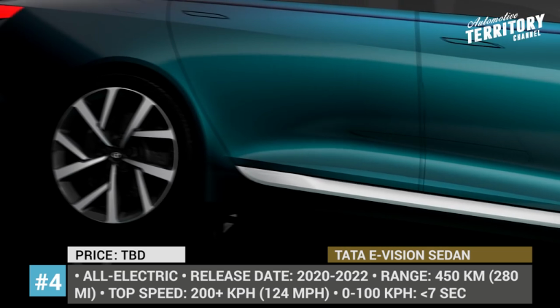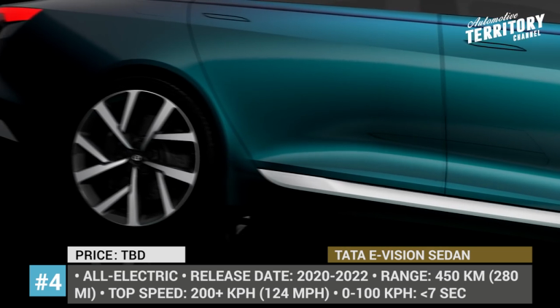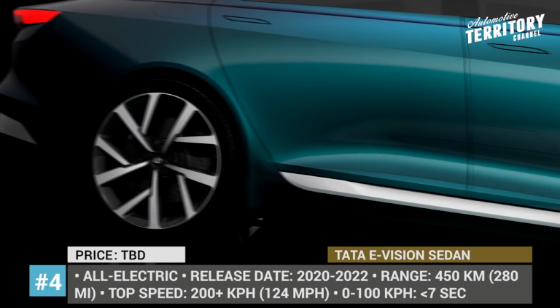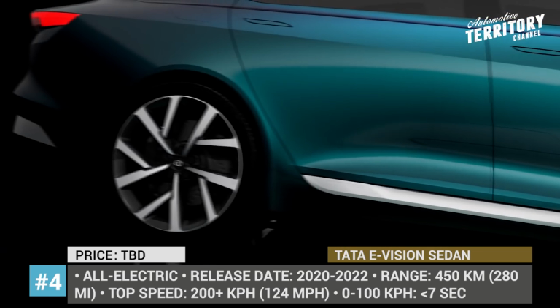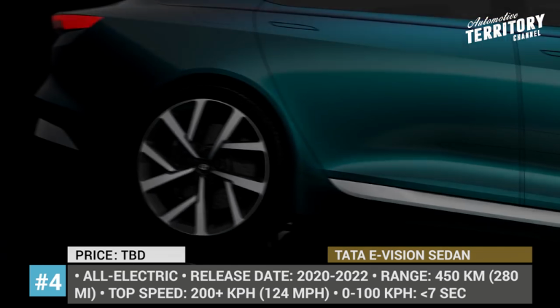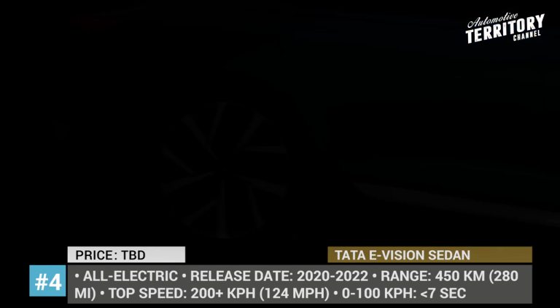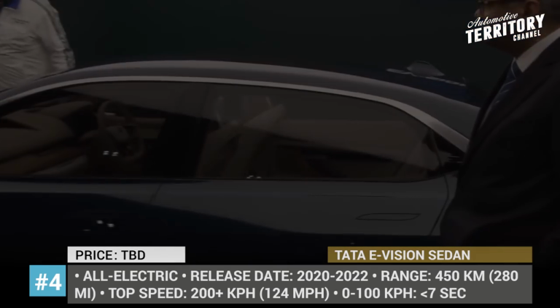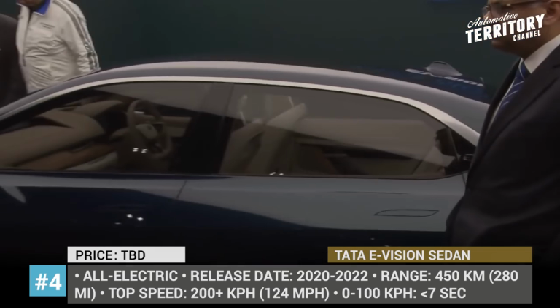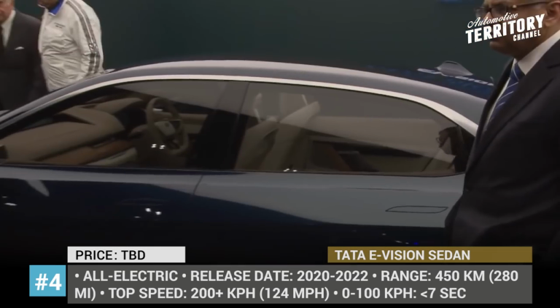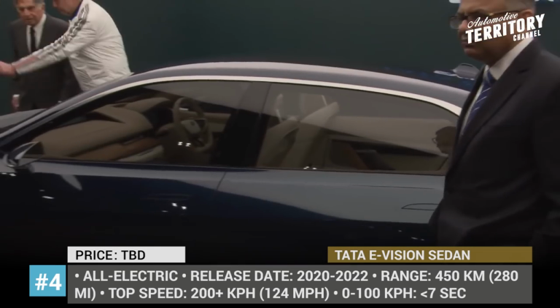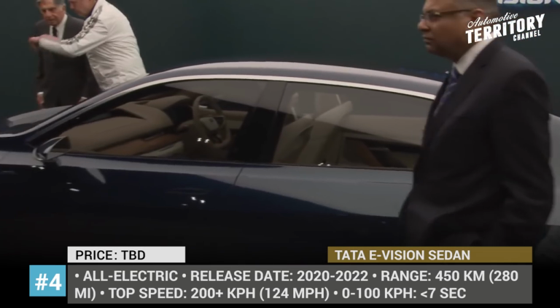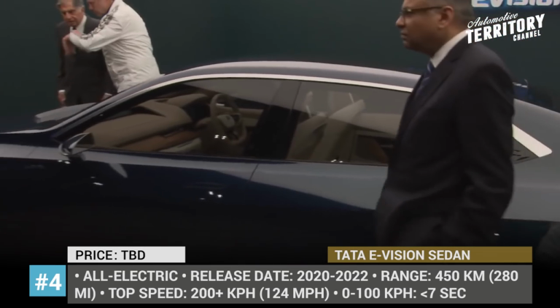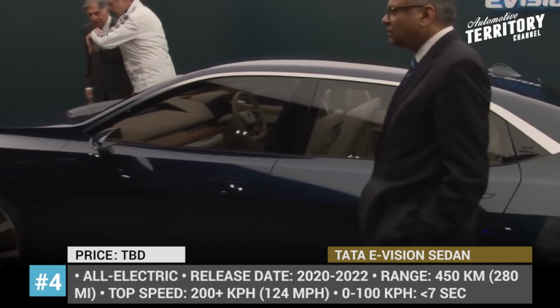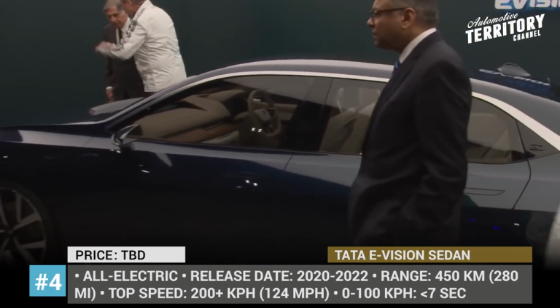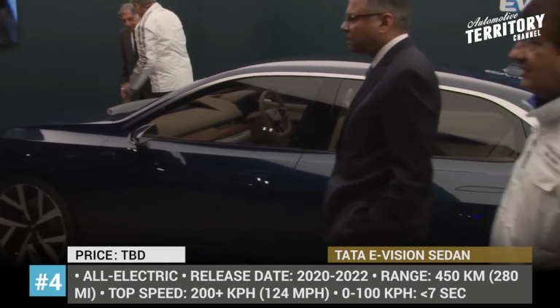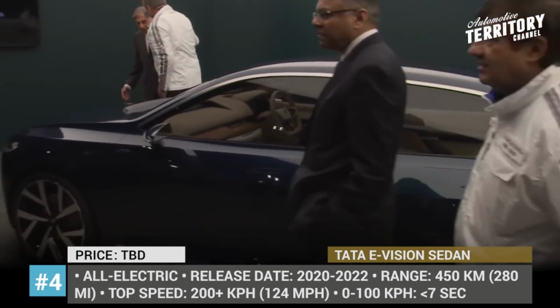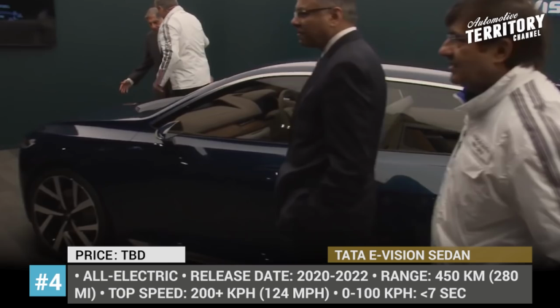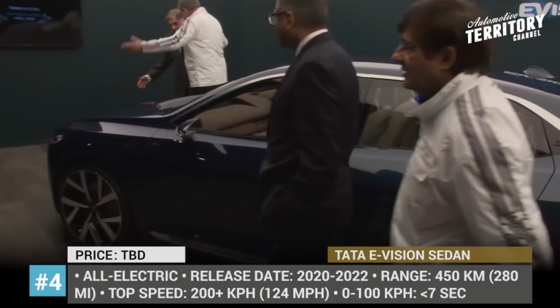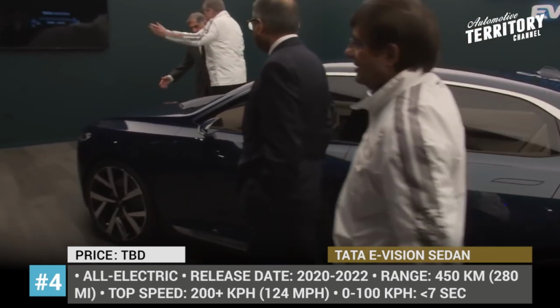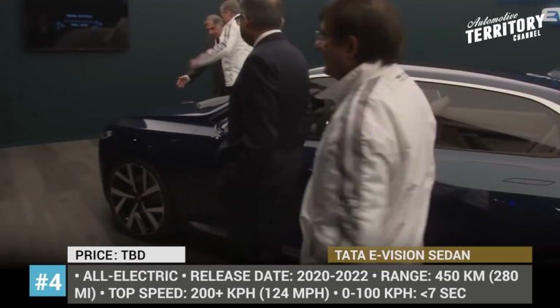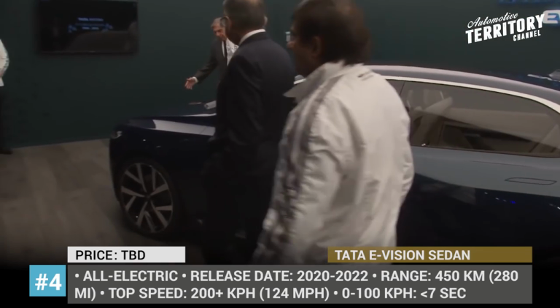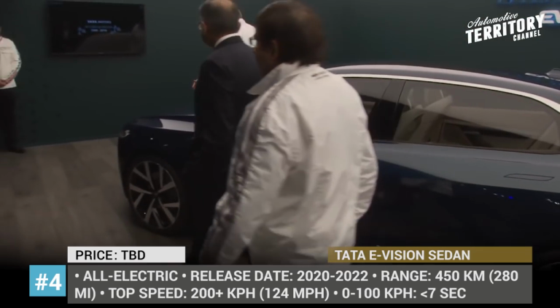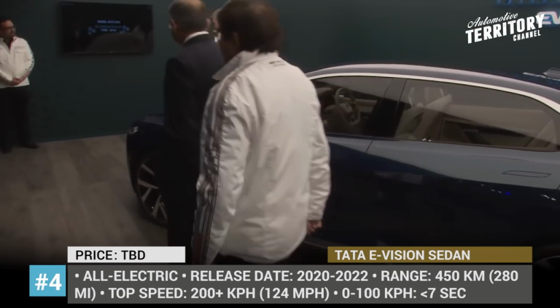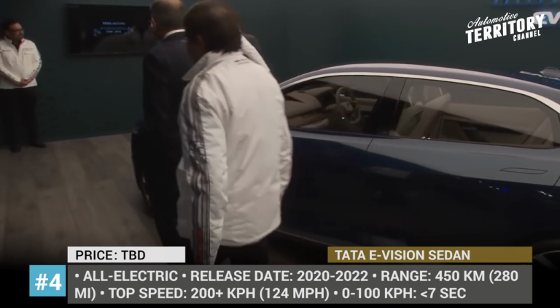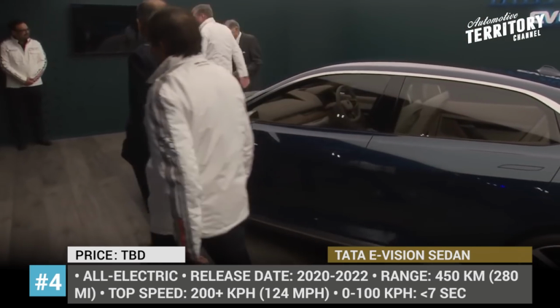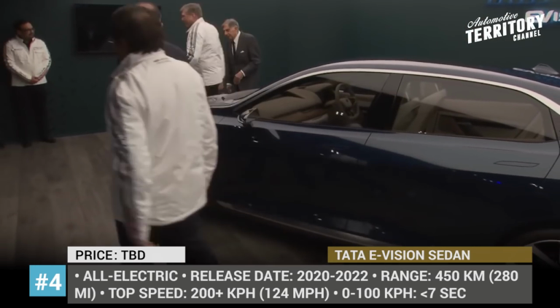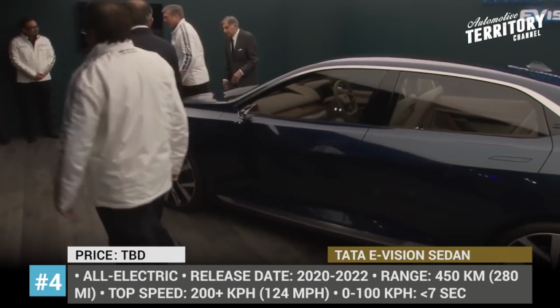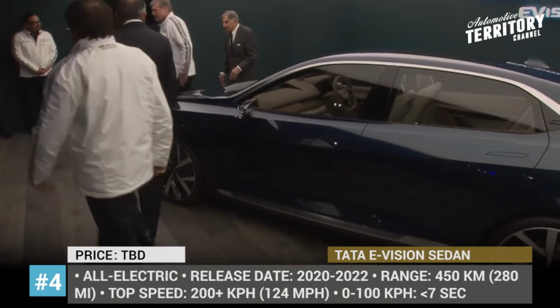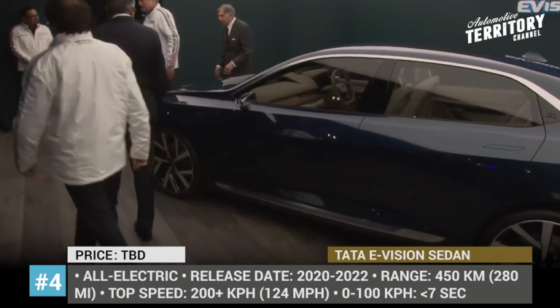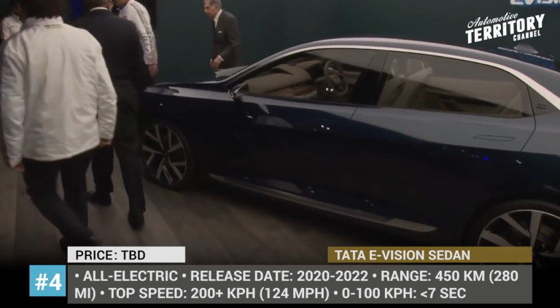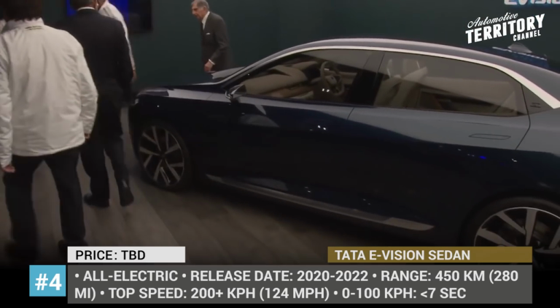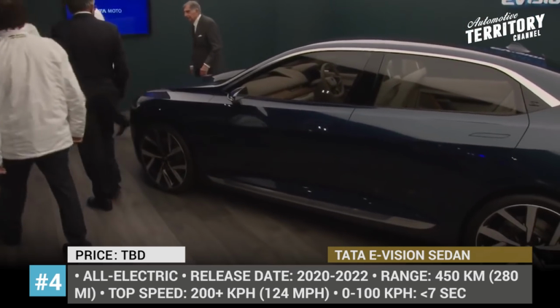It is also worth noting that the E-Vision will have diesel and petrol engine options as less pricey alternatives.